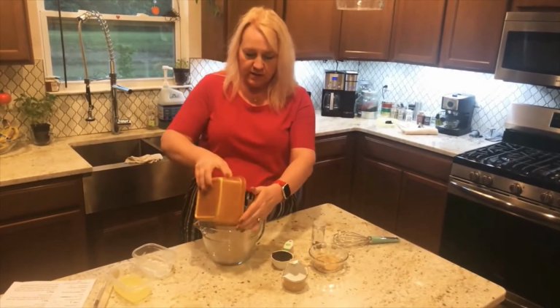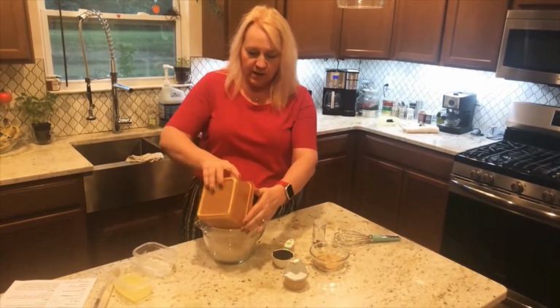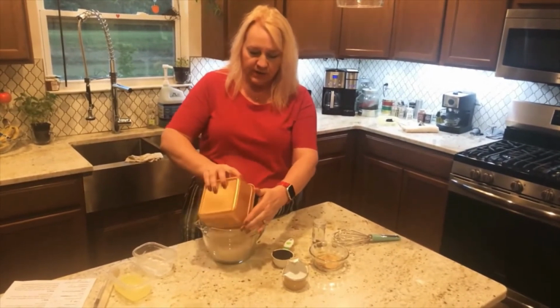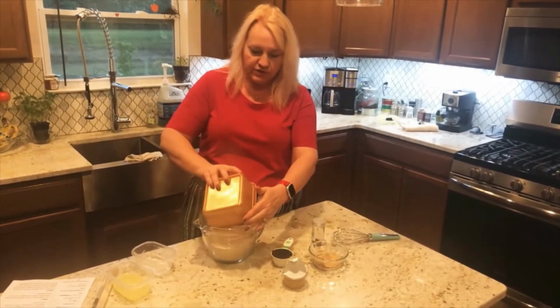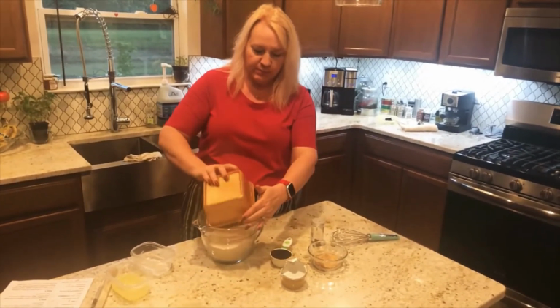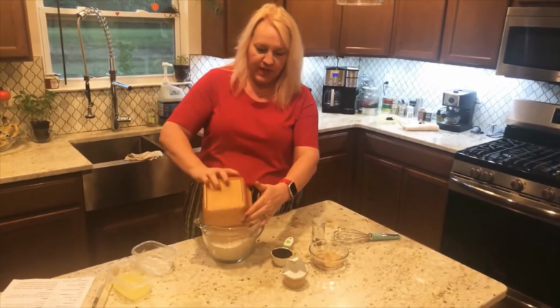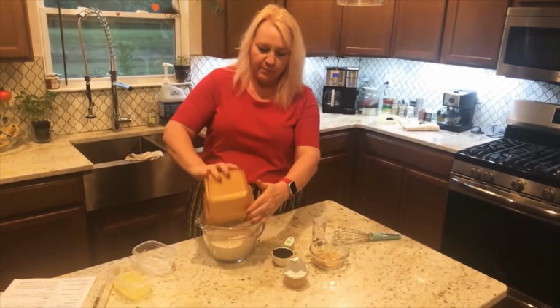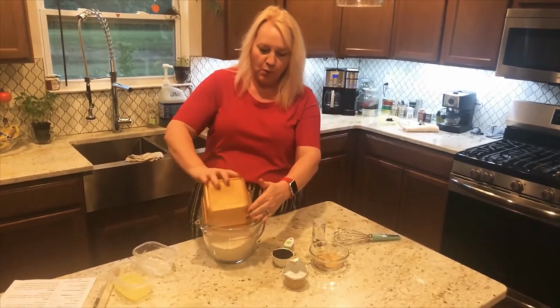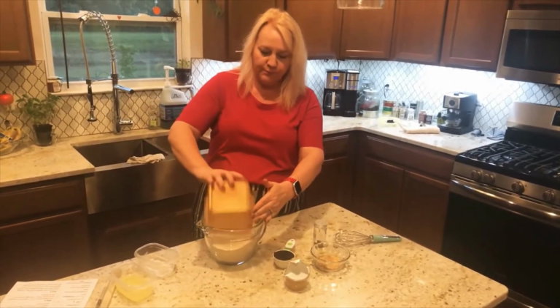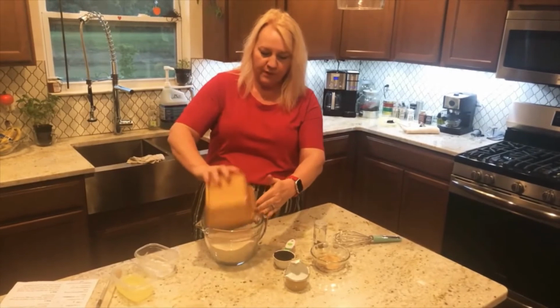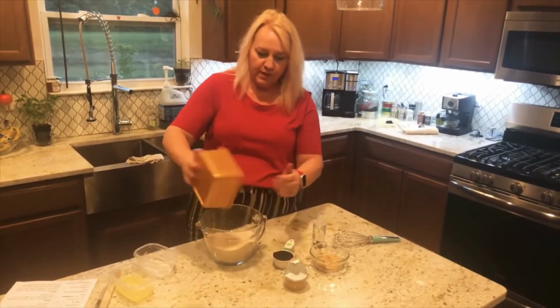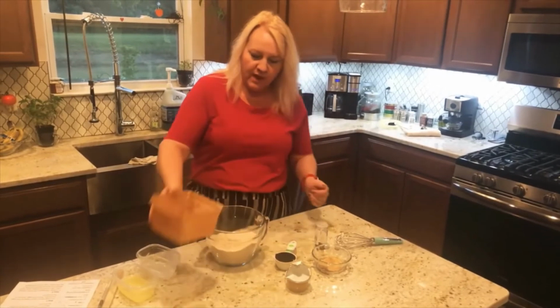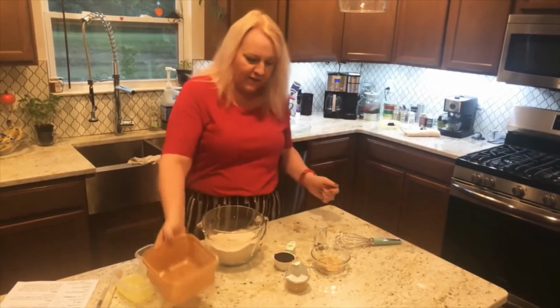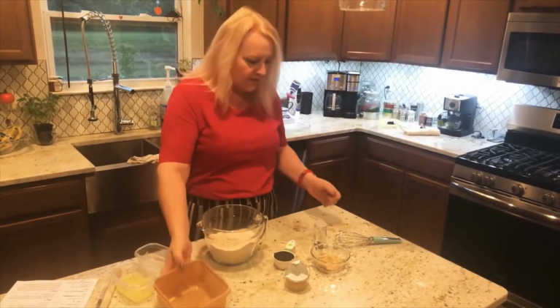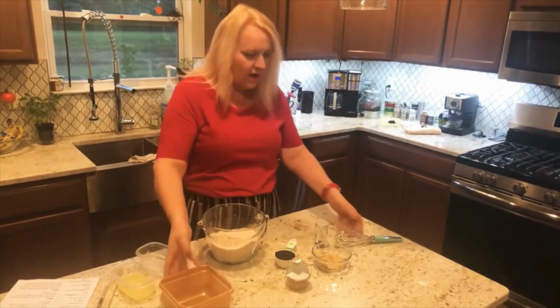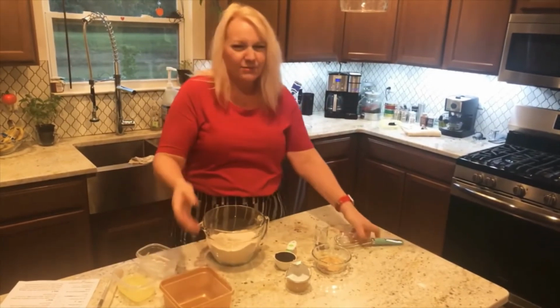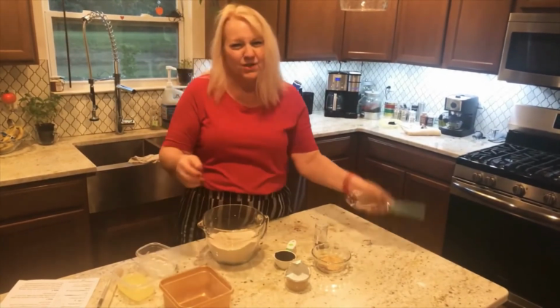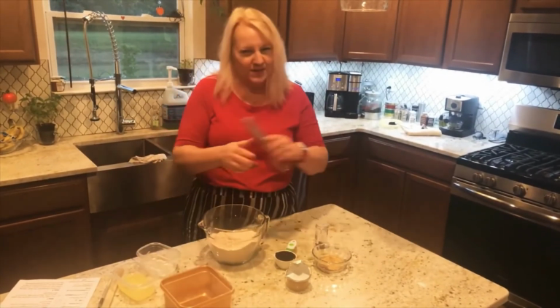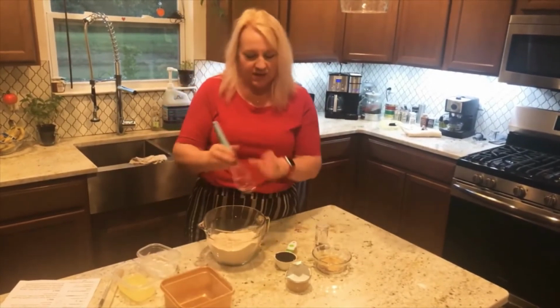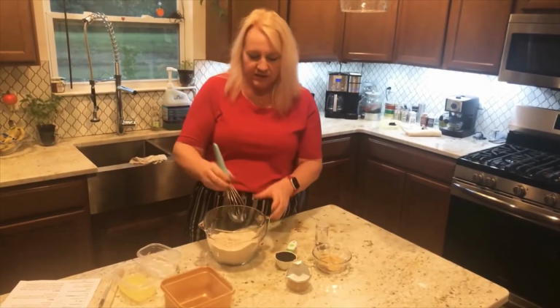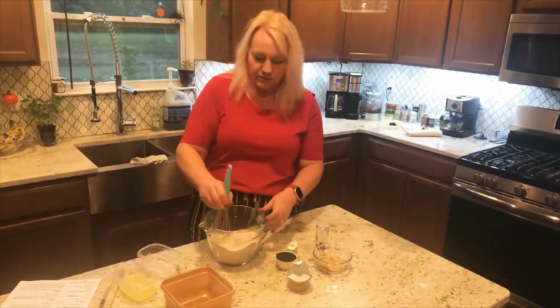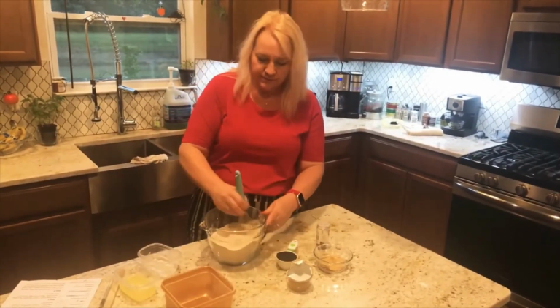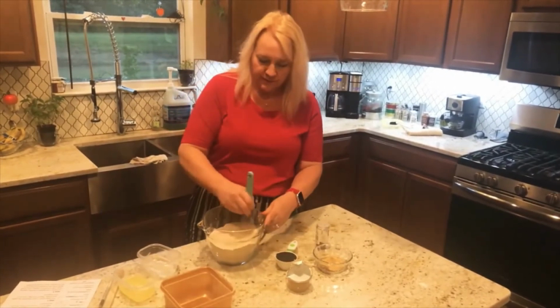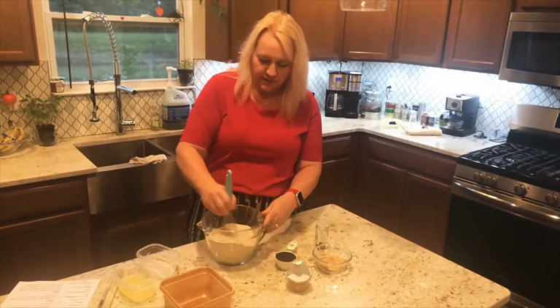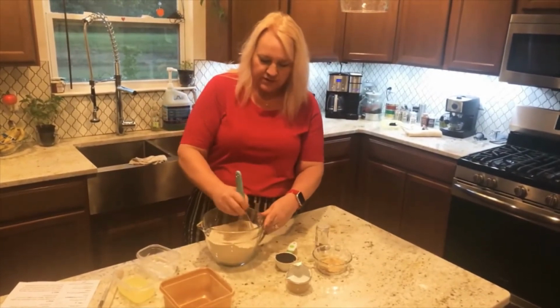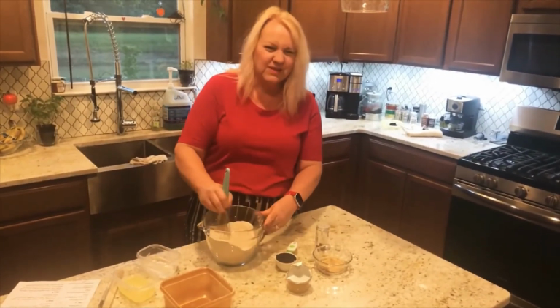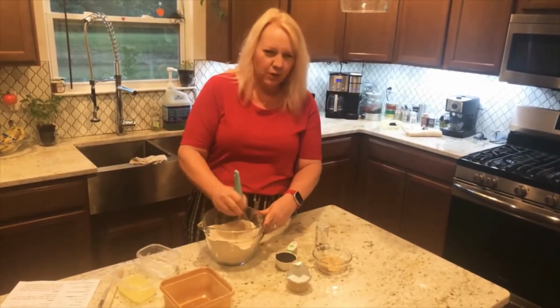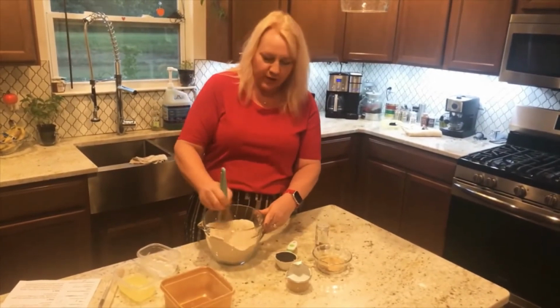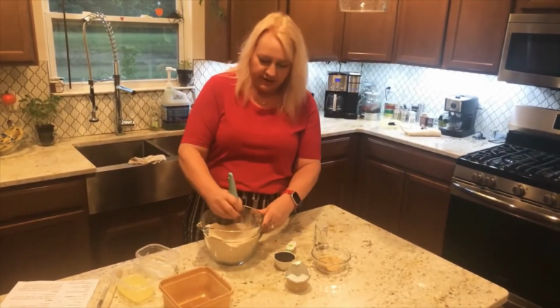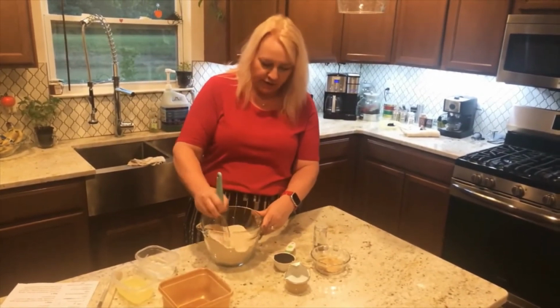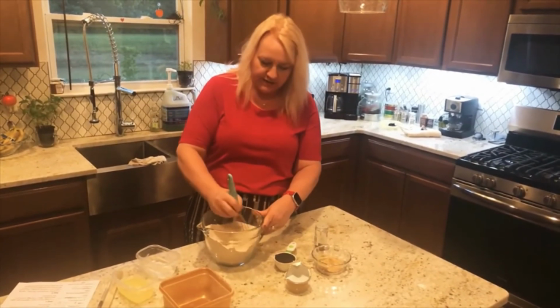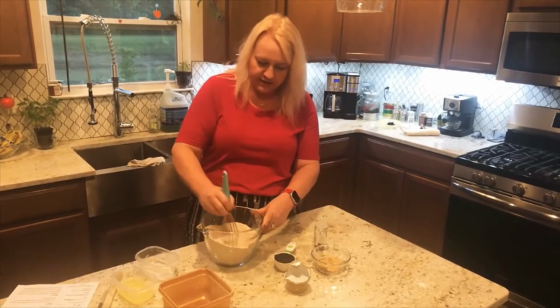I'm going to go ahead and put that in a bowl and just whisk it a little to incorporate the ingredients.